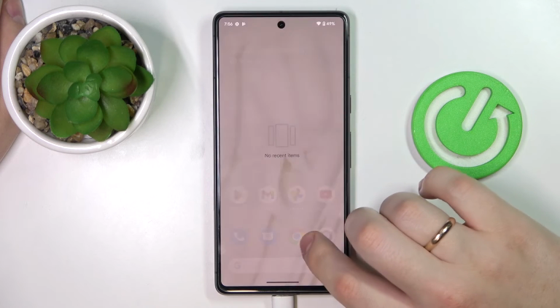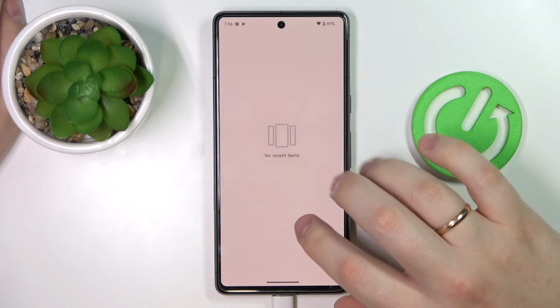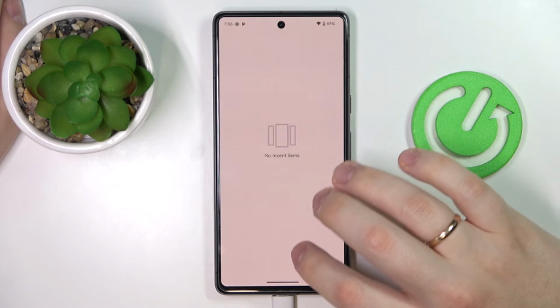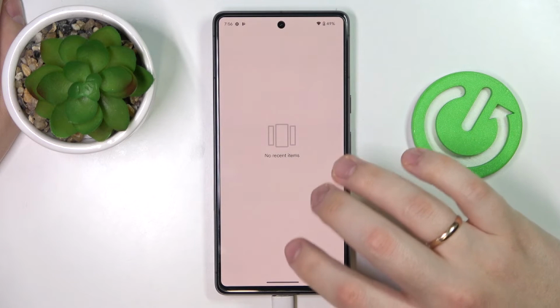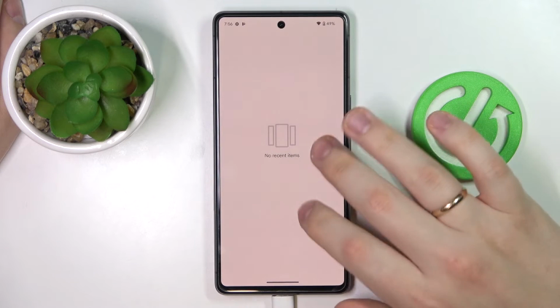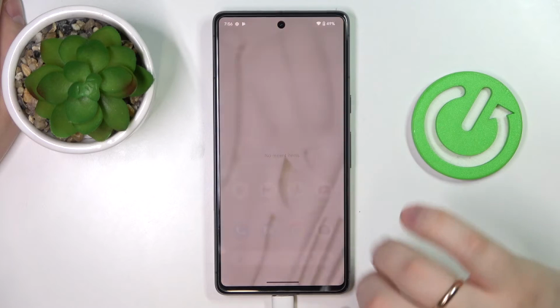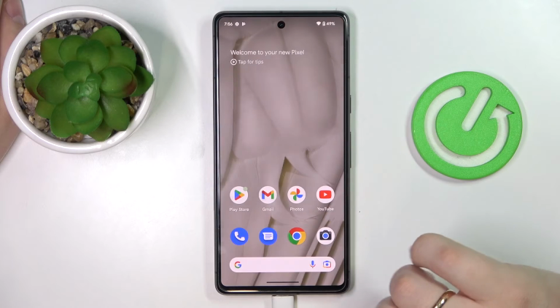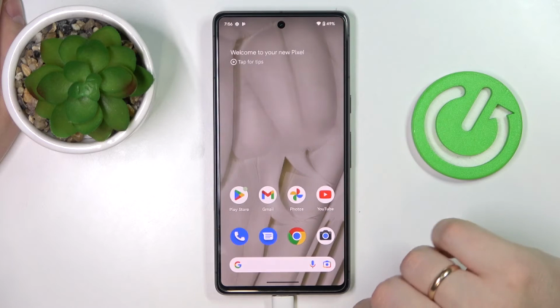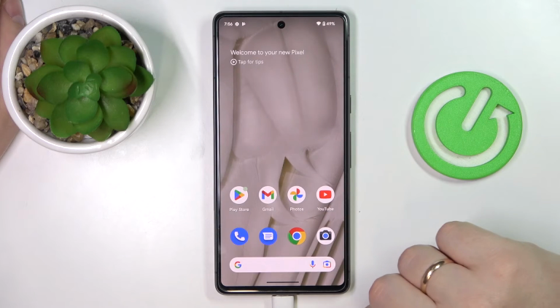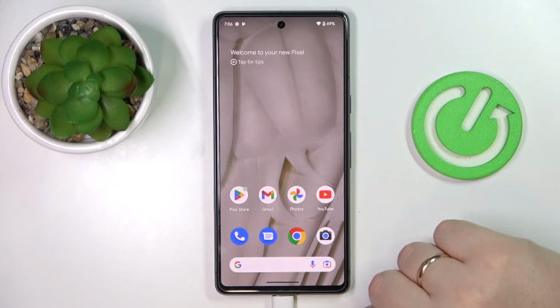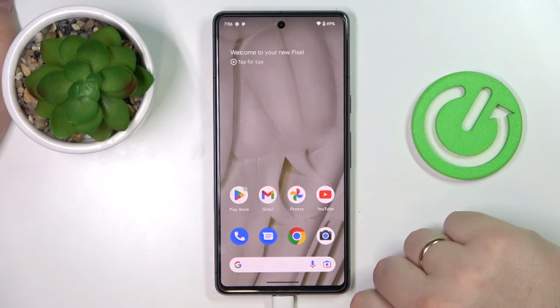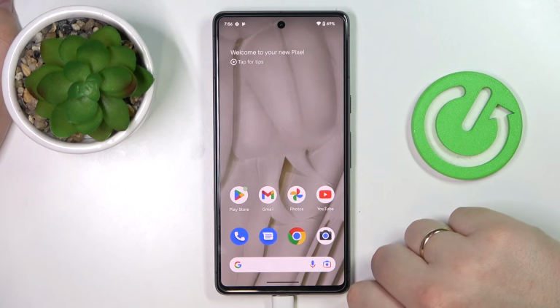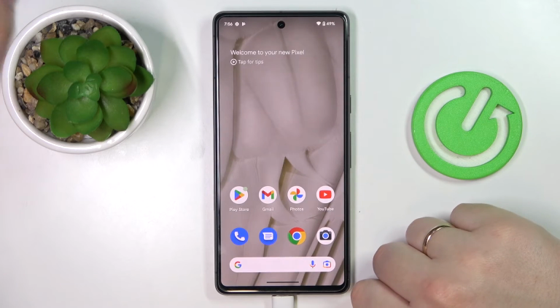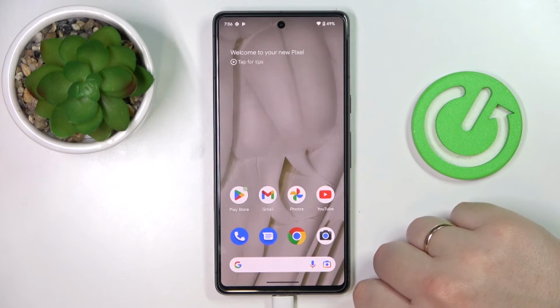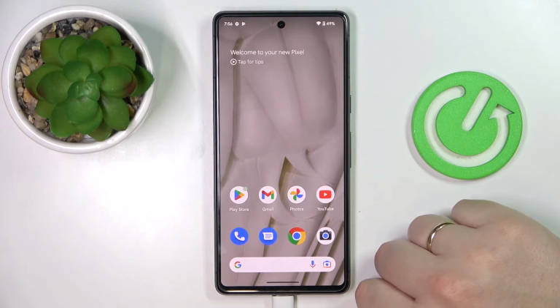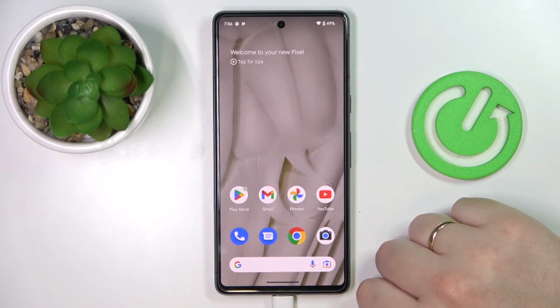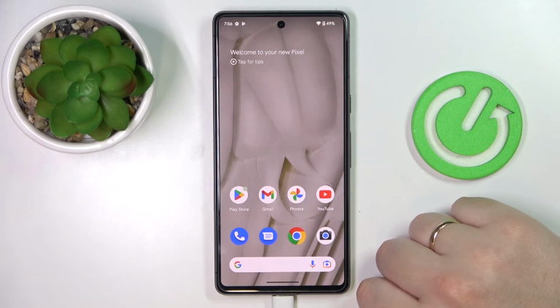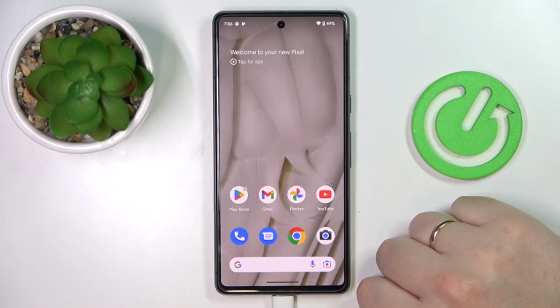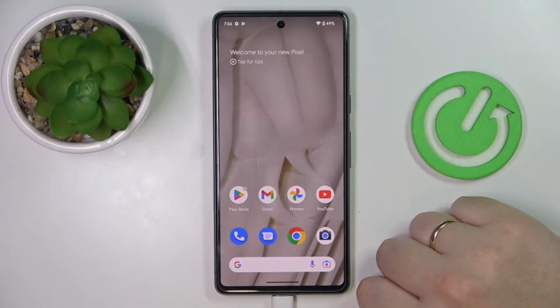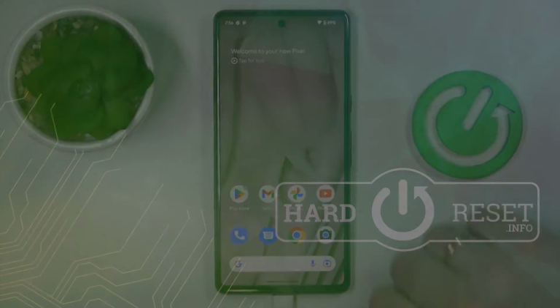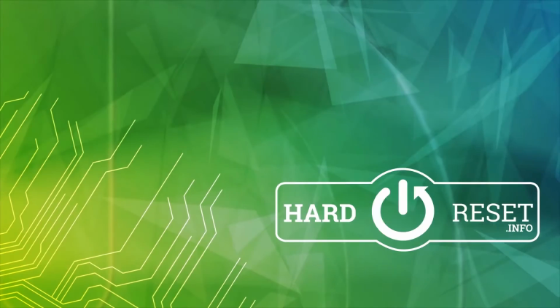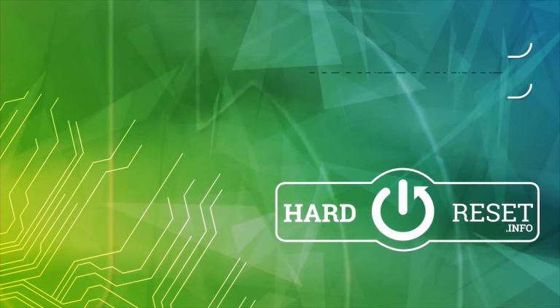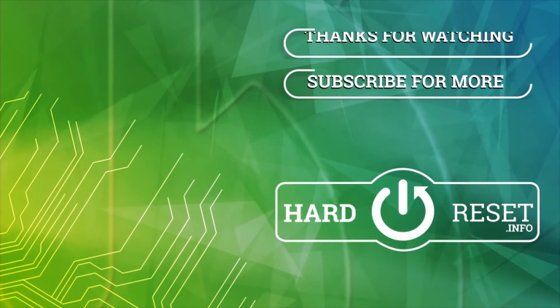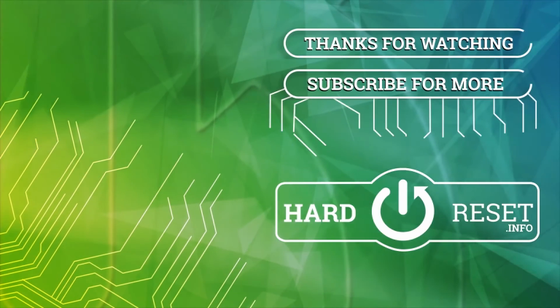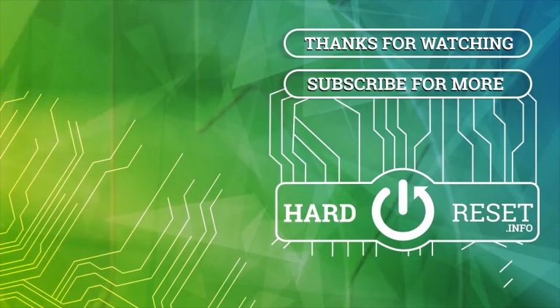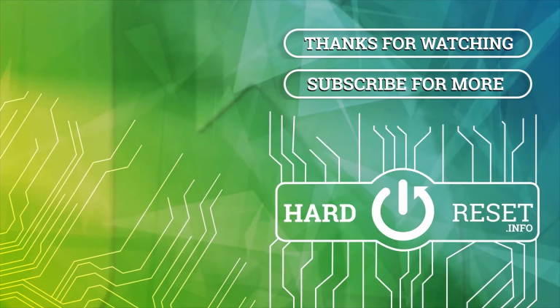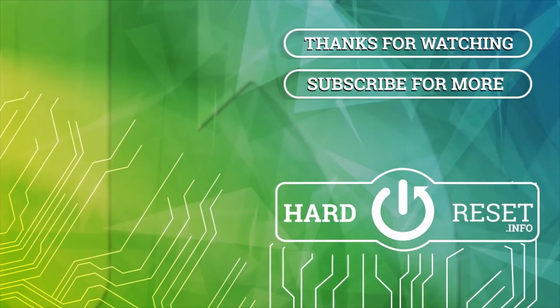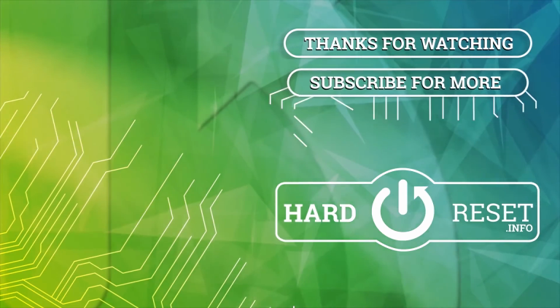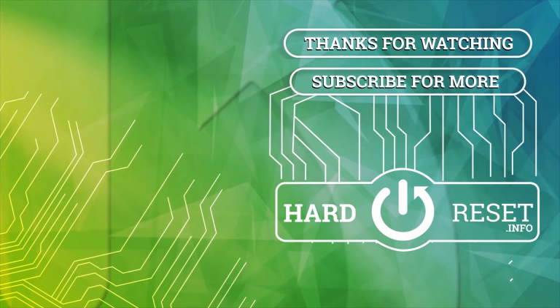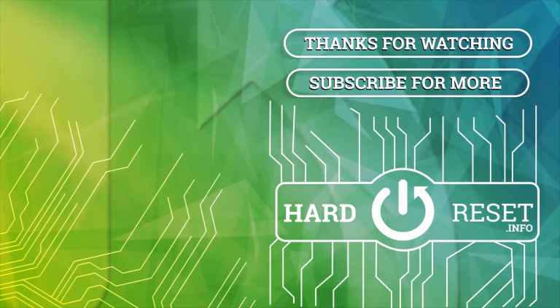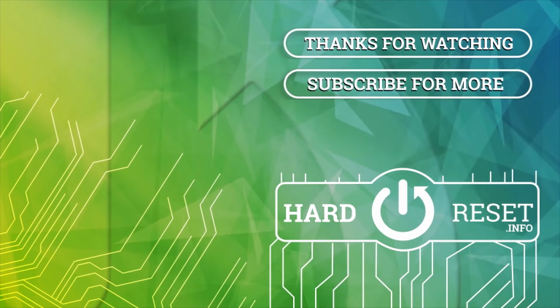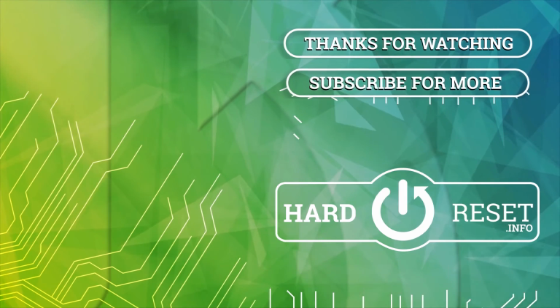So that would be it for this video, guys. Thank you so much for watching, bye-bye.